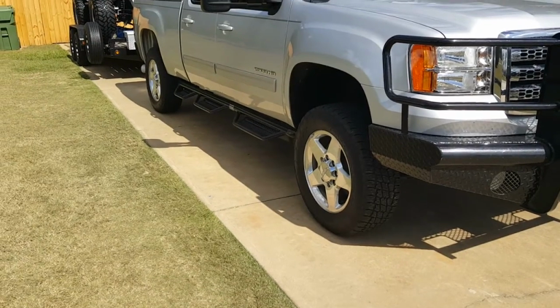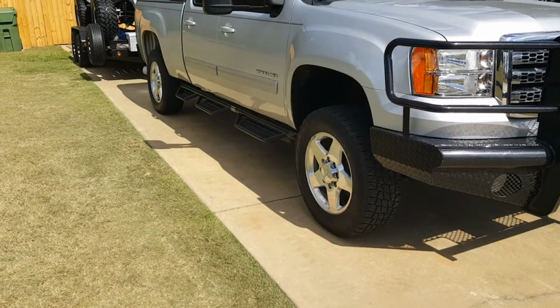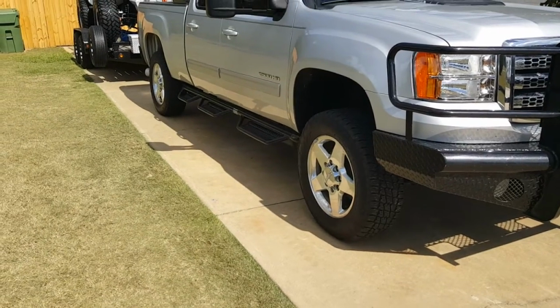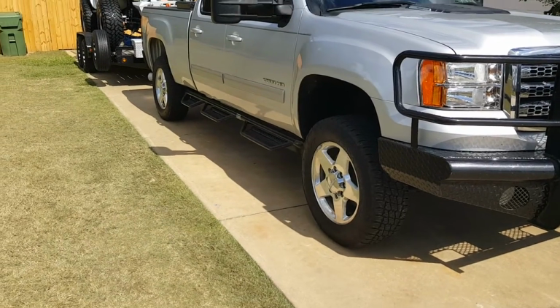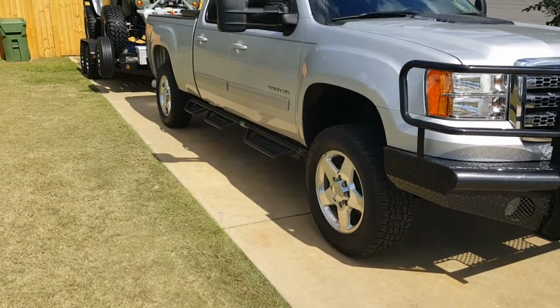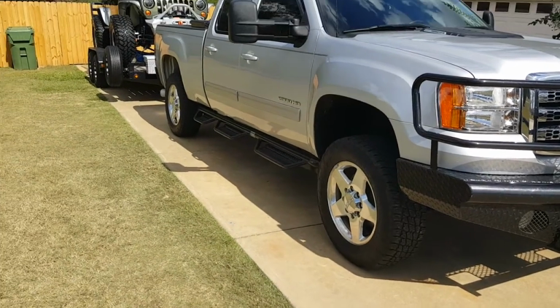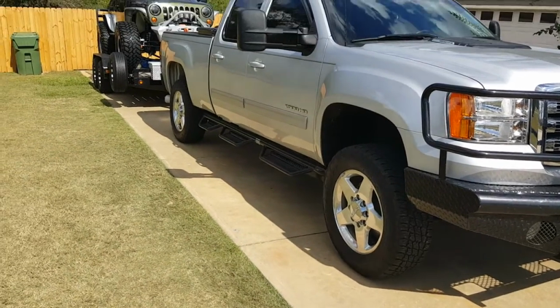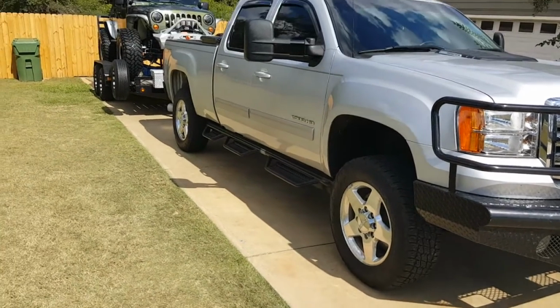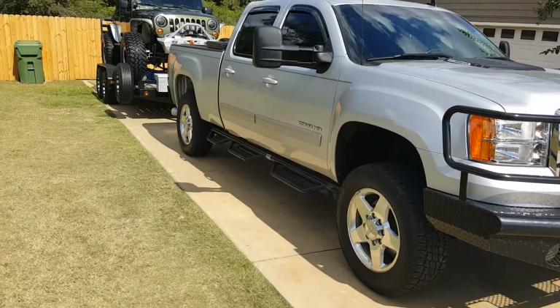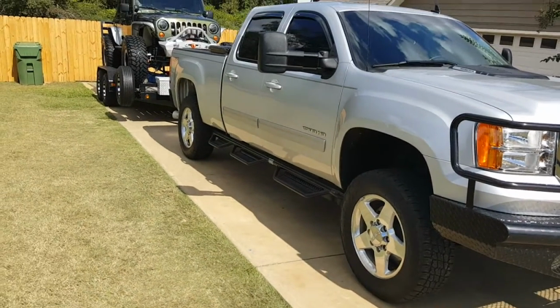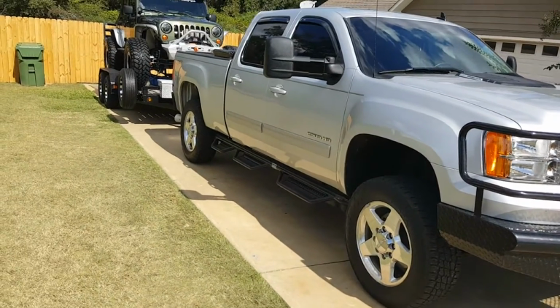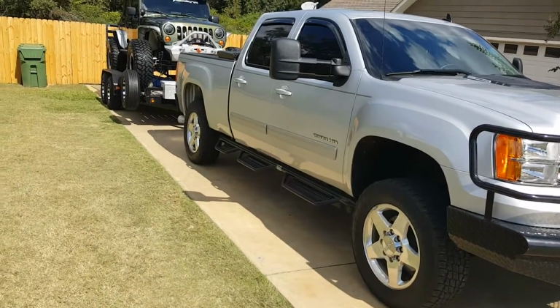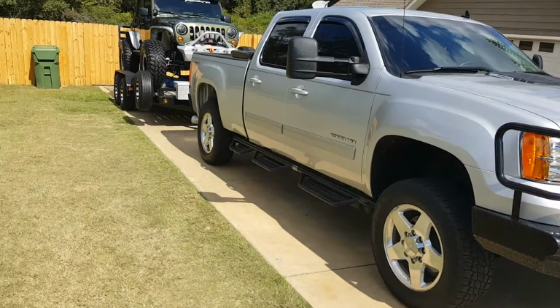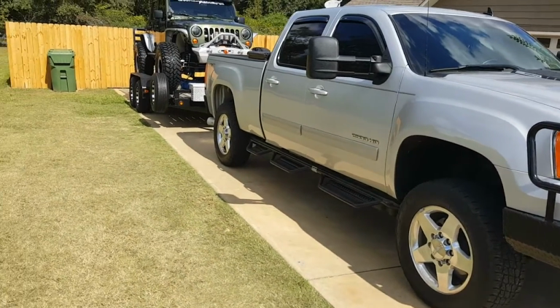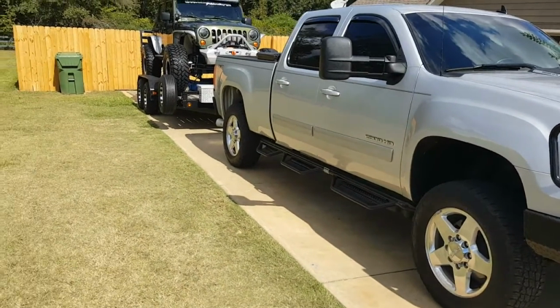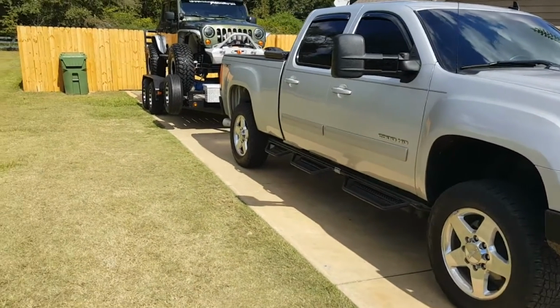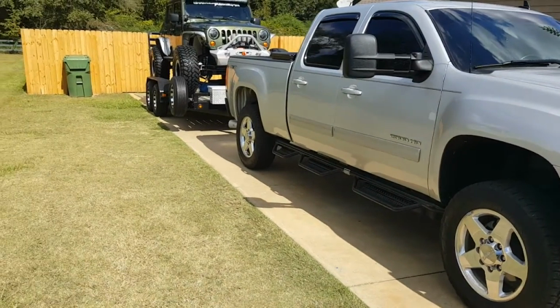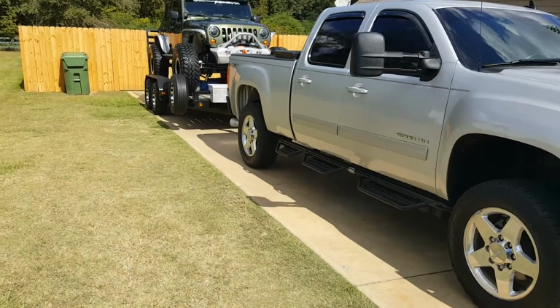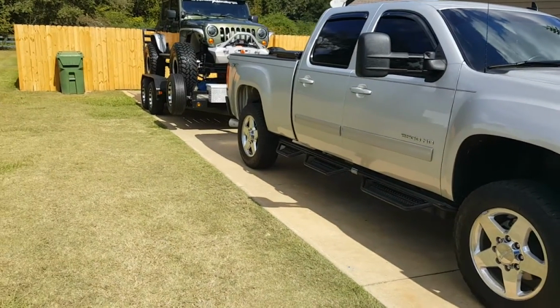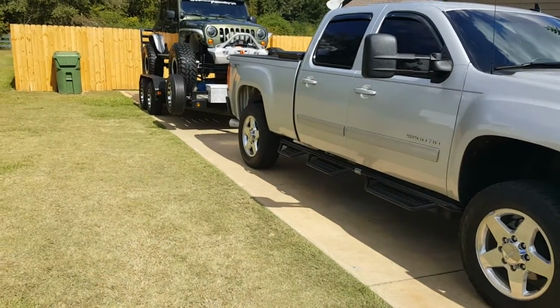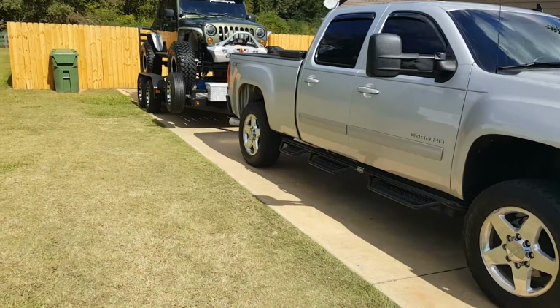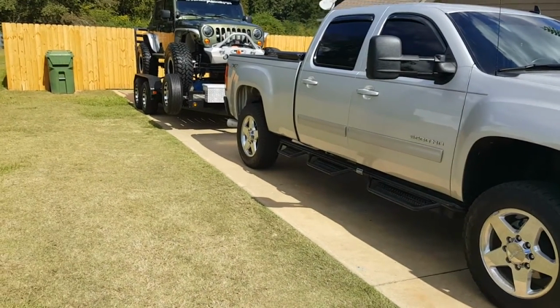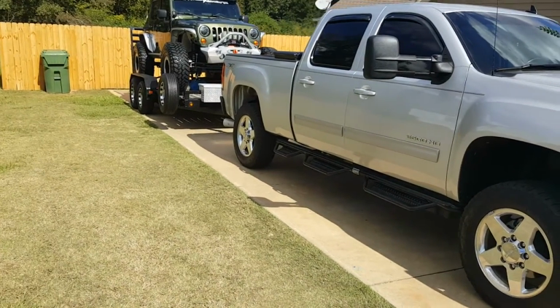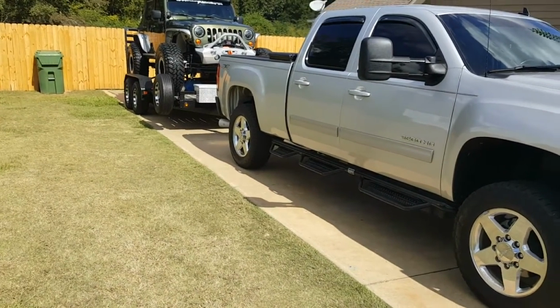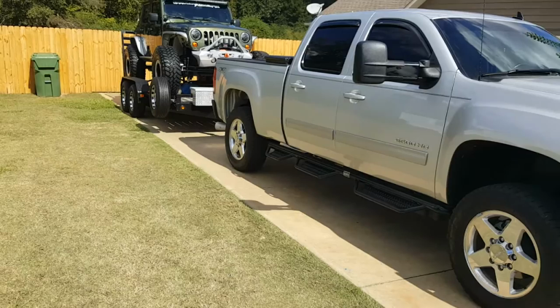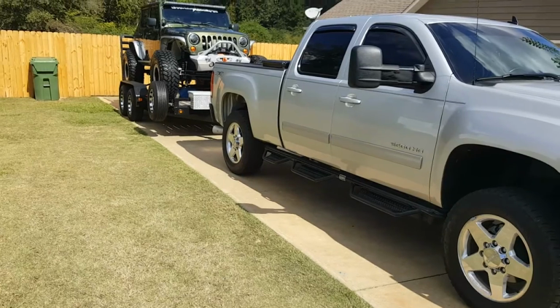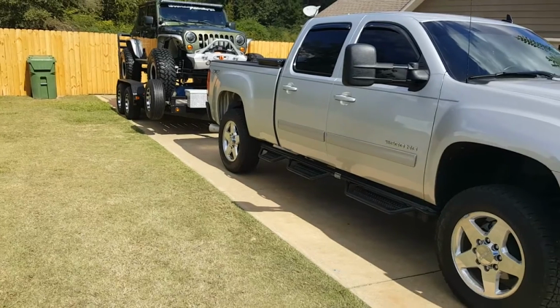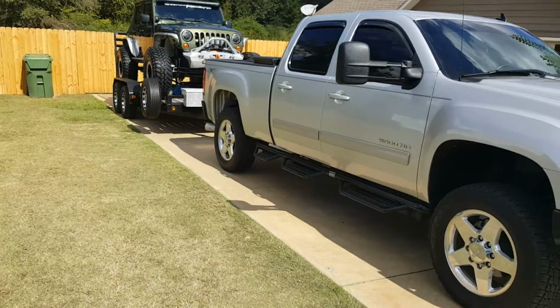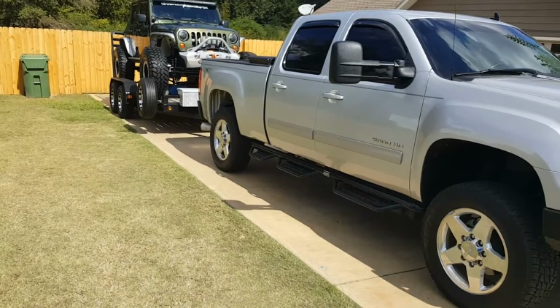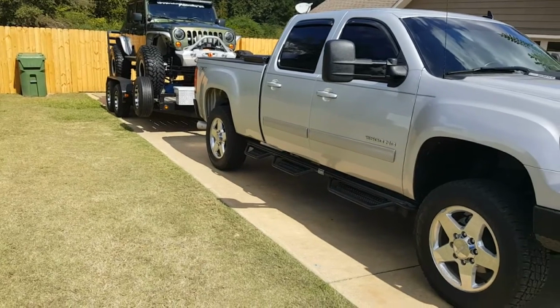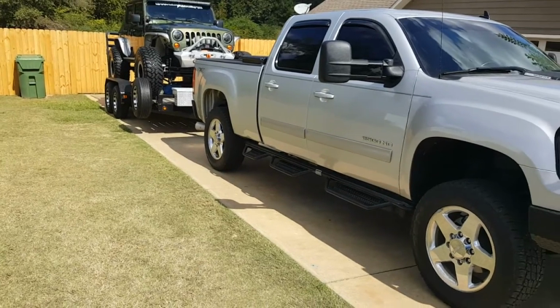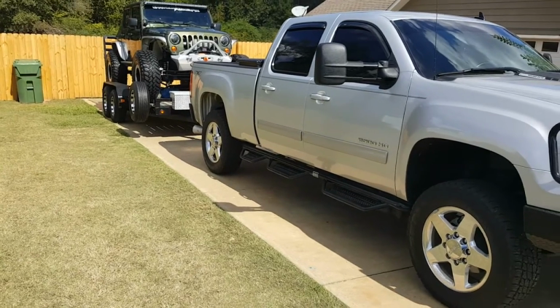Hey guys, what's happening? It's Tommy with Crawler Concepts. This really isn't a Crawler Concepts video.